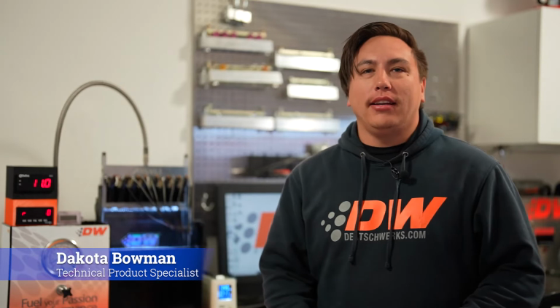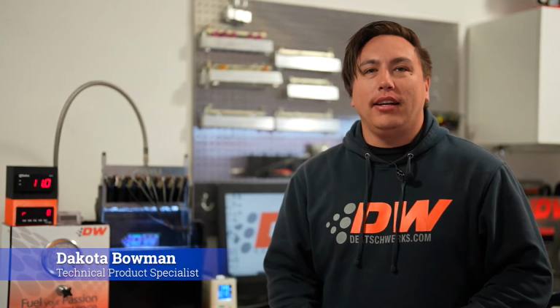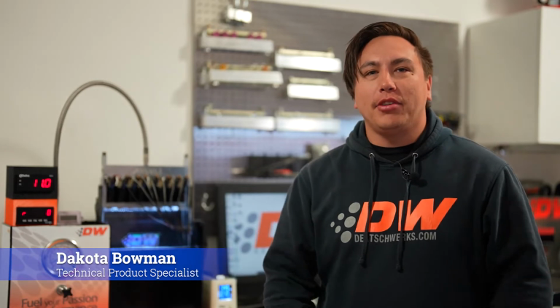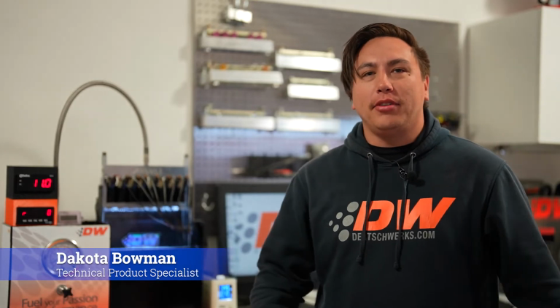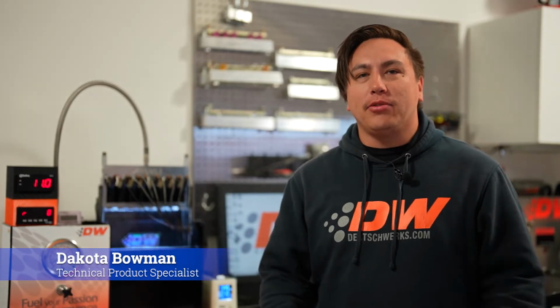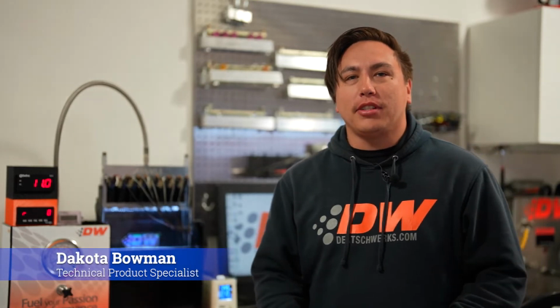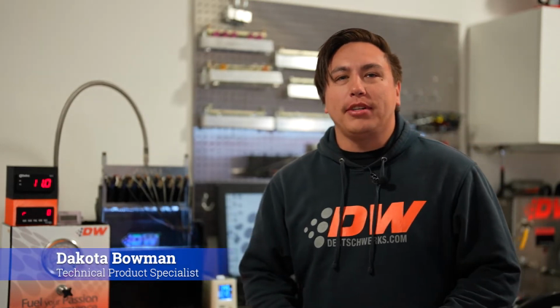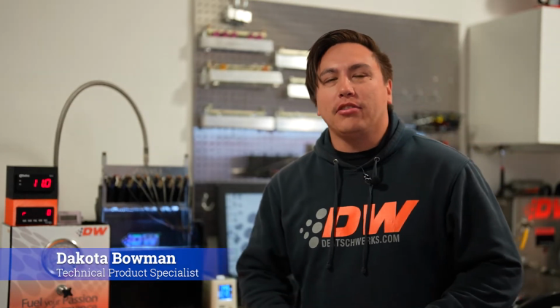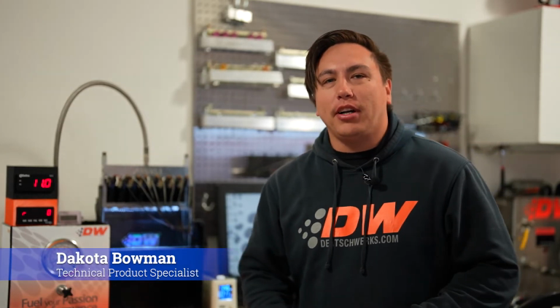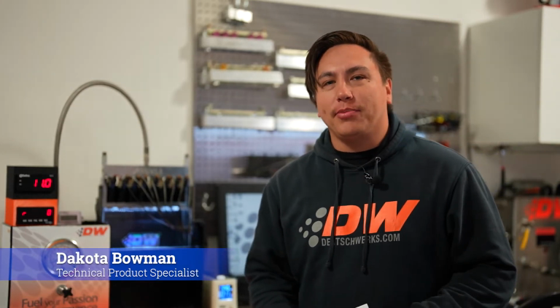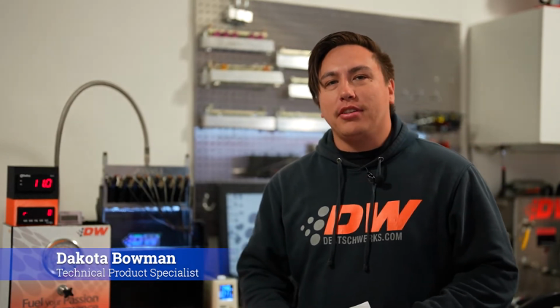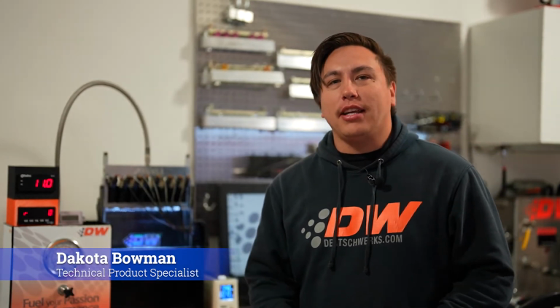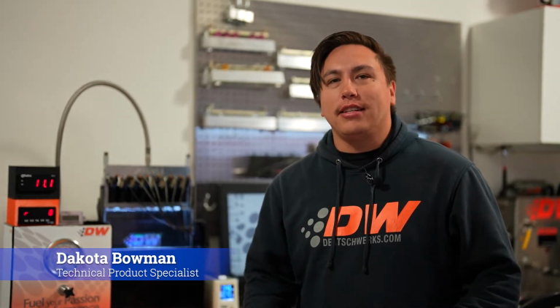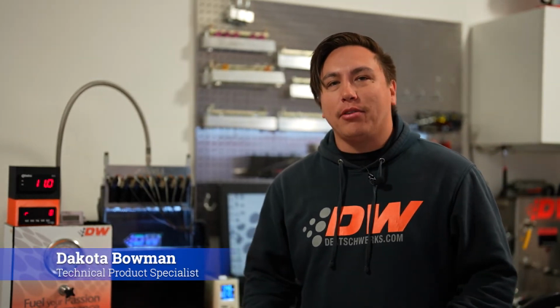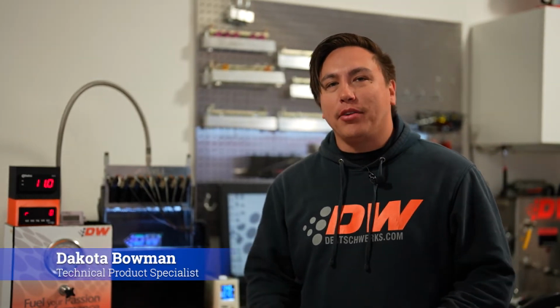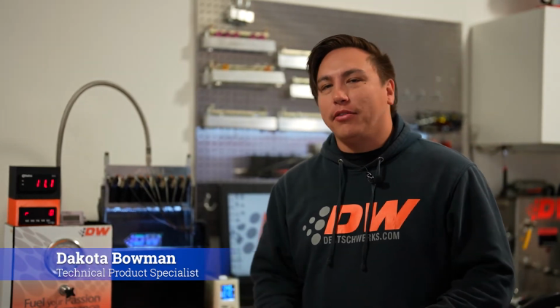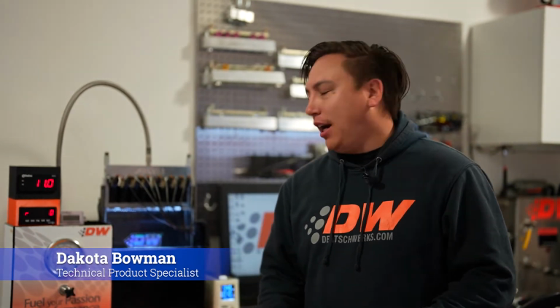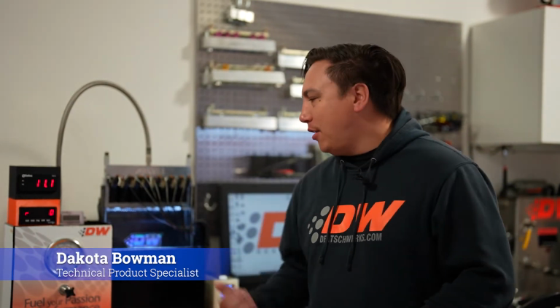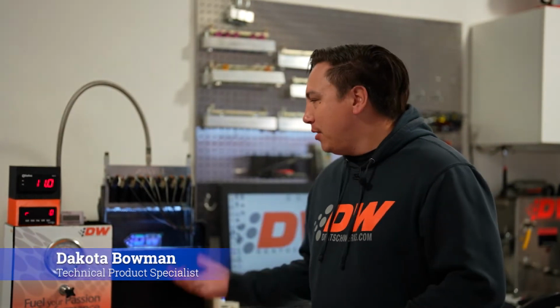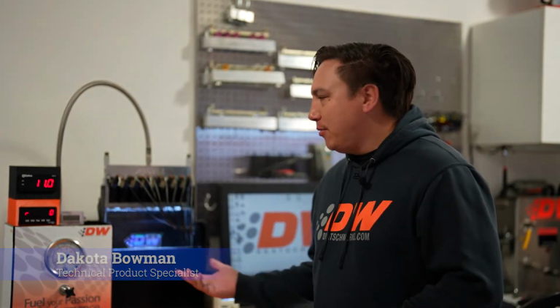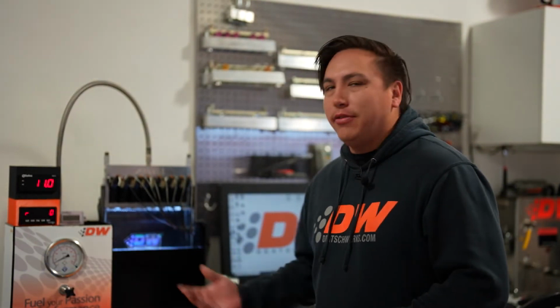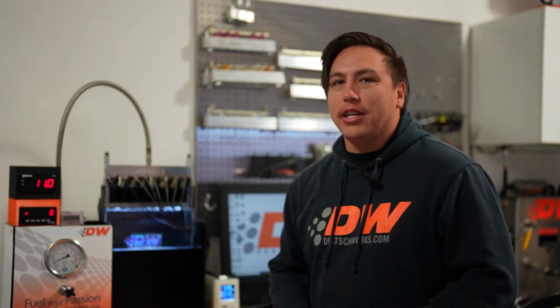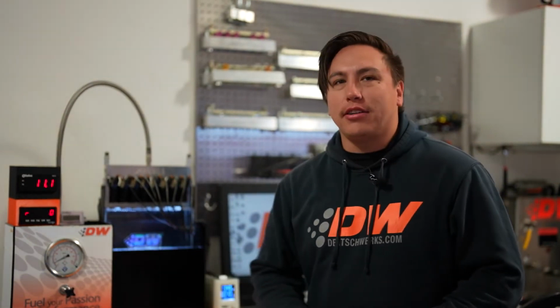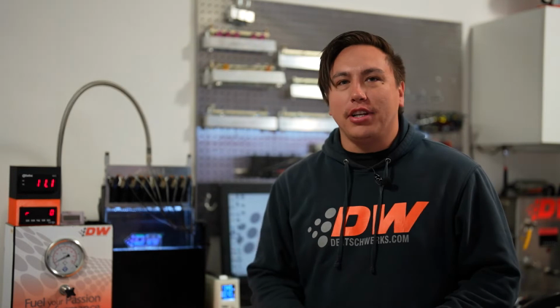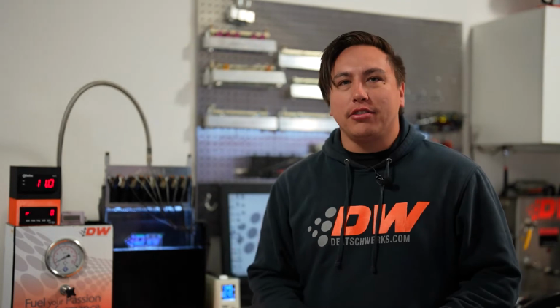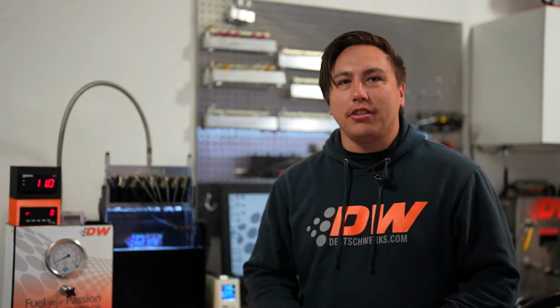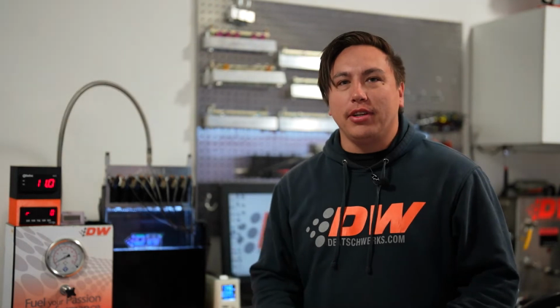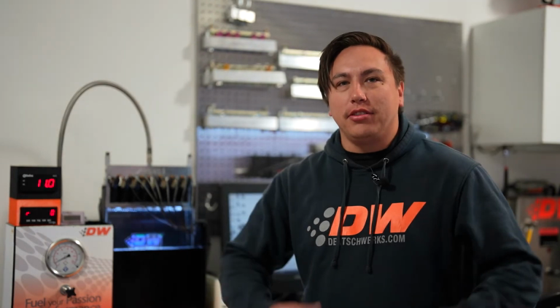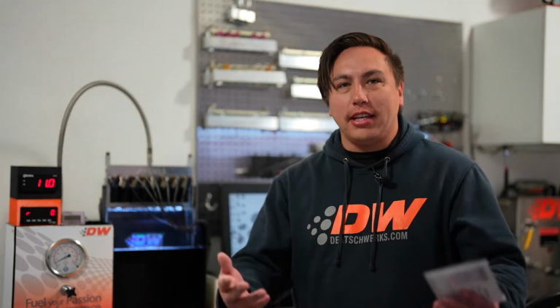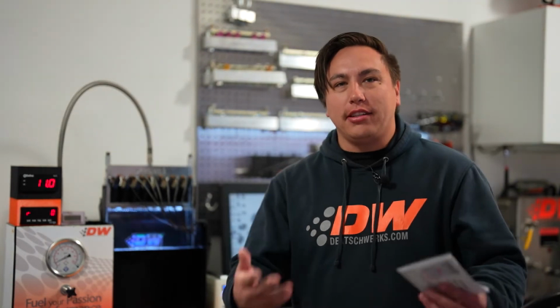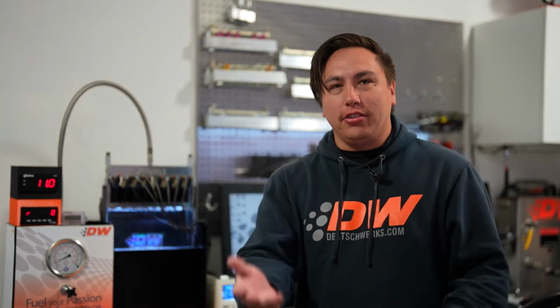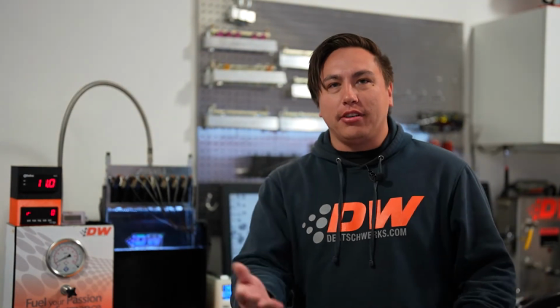Hi, I'm Dakota with D-Twerks. I'm a technical product specialist and today we're going to be going over how we flow test our injectors to go into sets in your car.